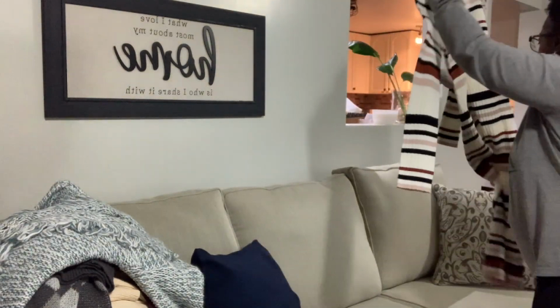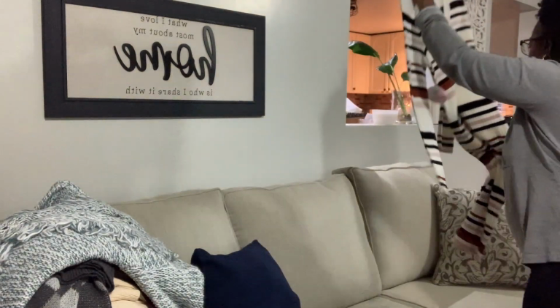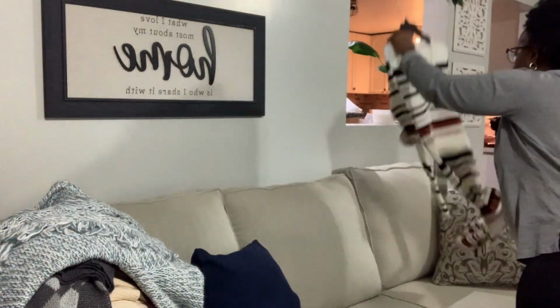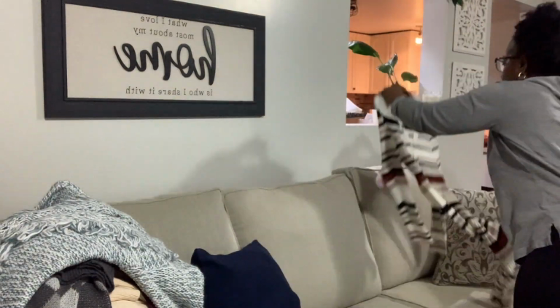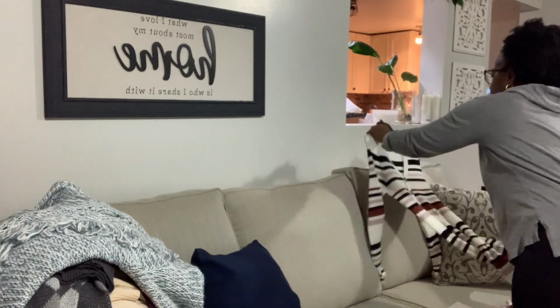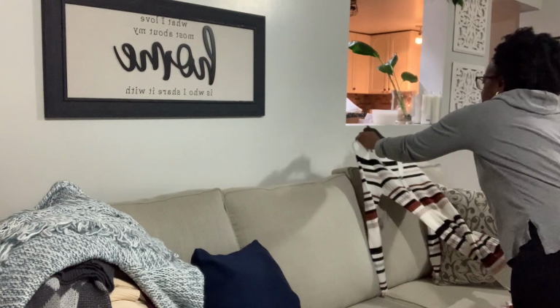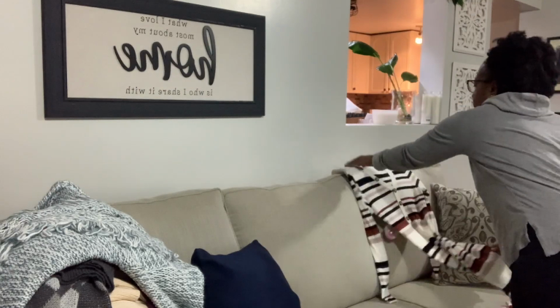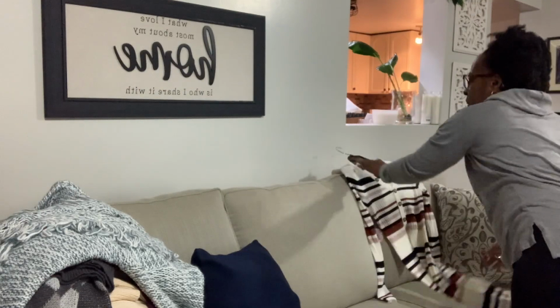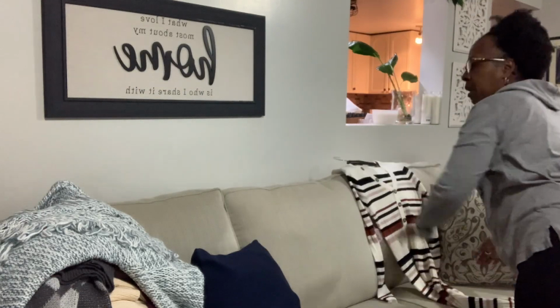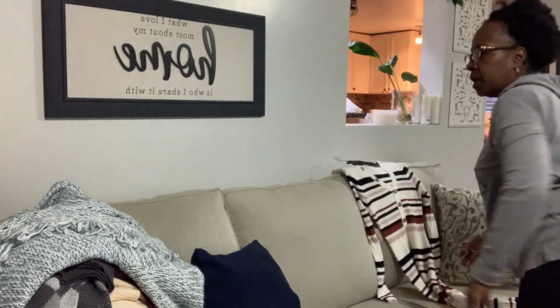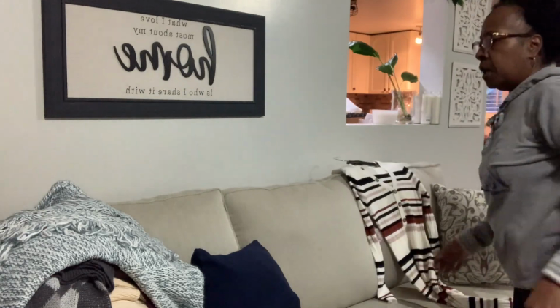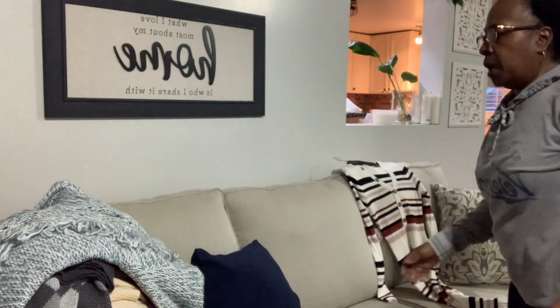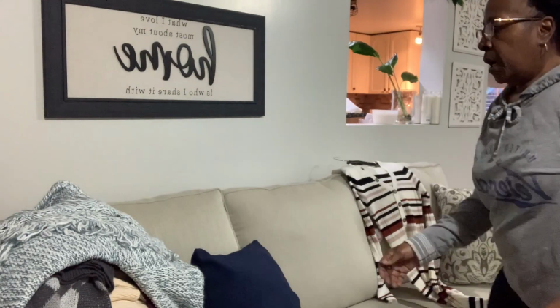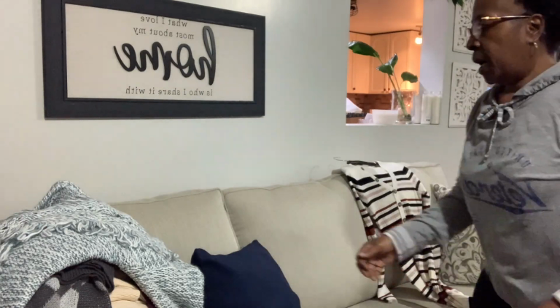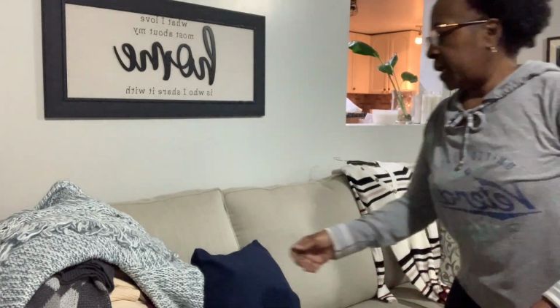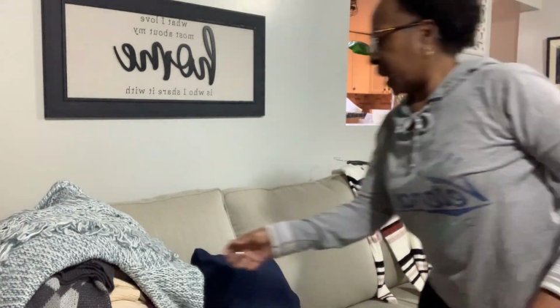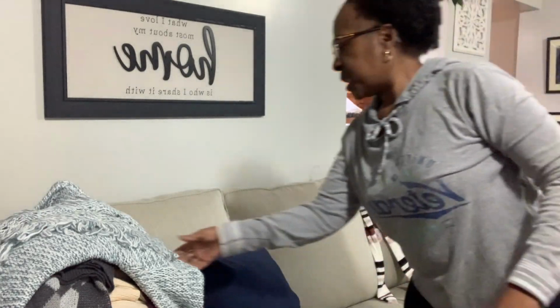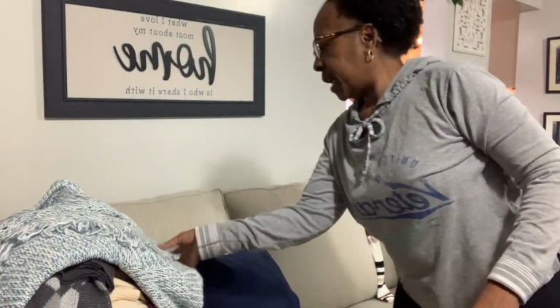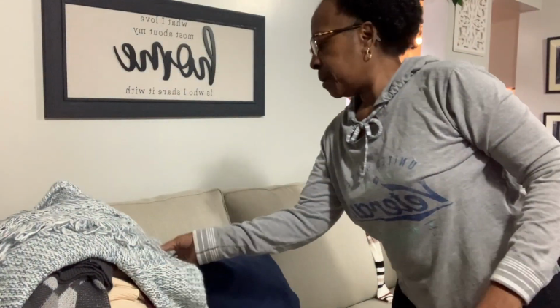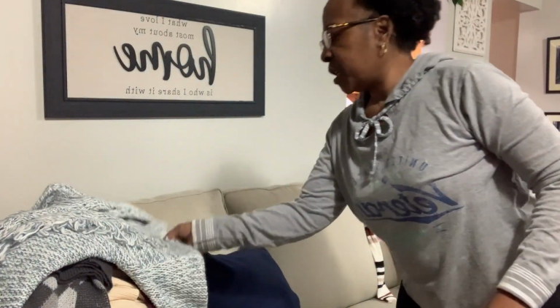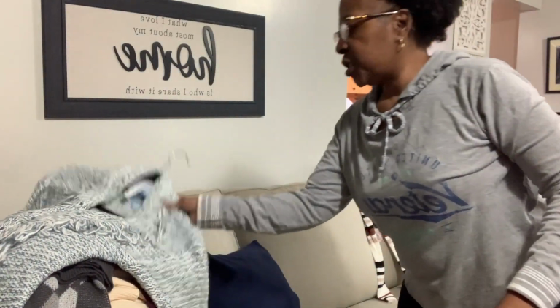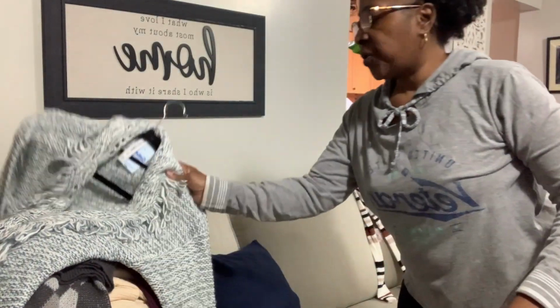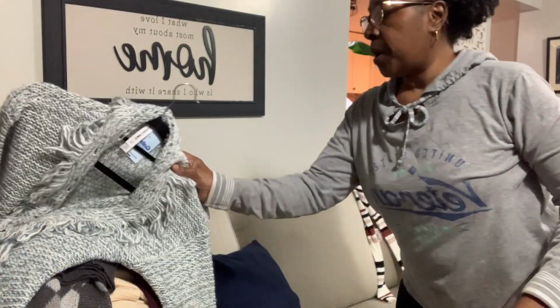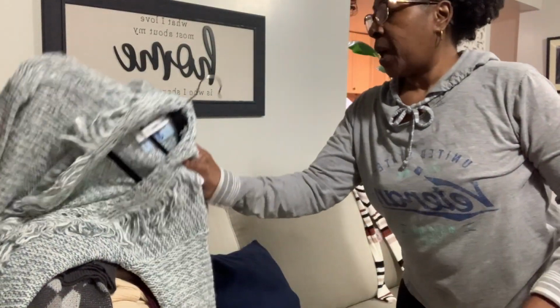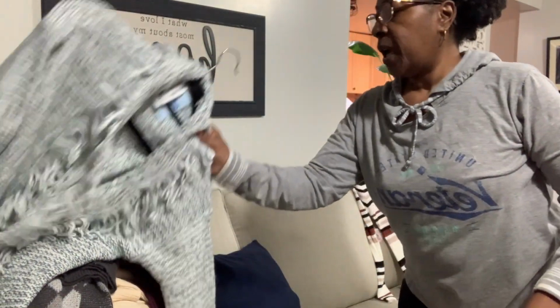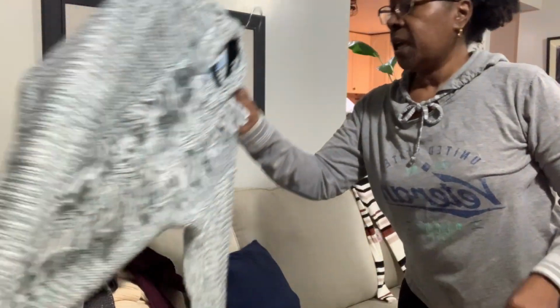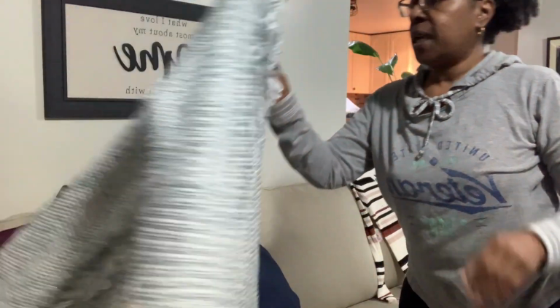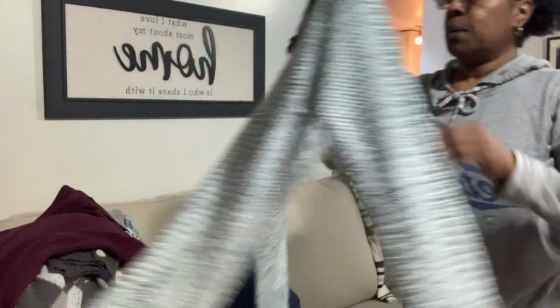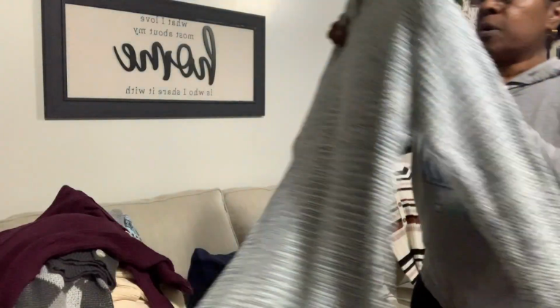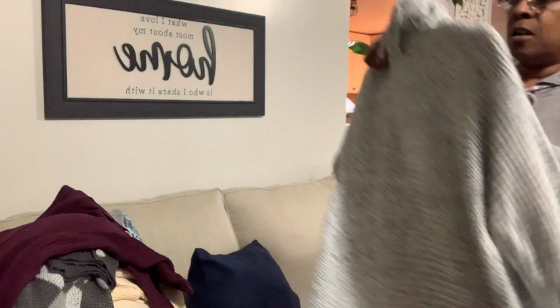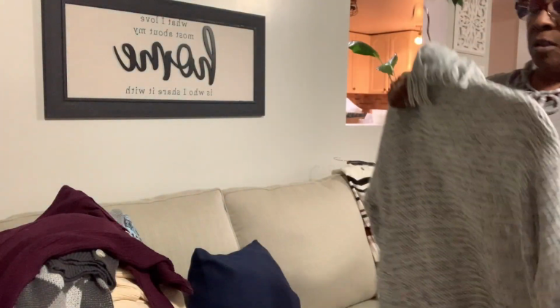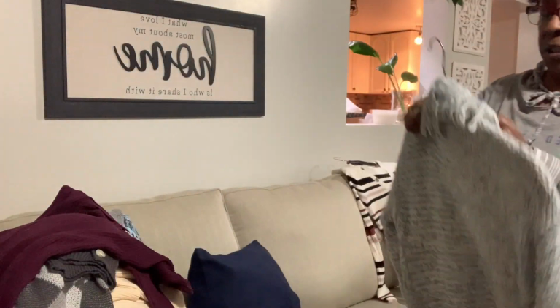It said $16.99 on the tag but when I got to the register it actually rang up $9.99, so it must have been on sale. I love the colors in it — that's the first item.